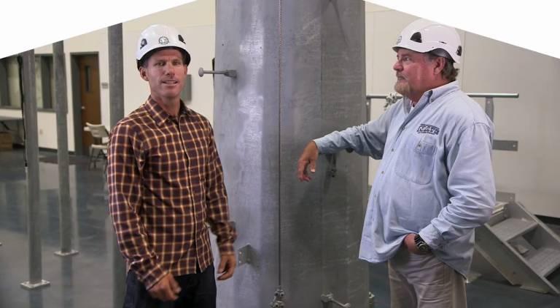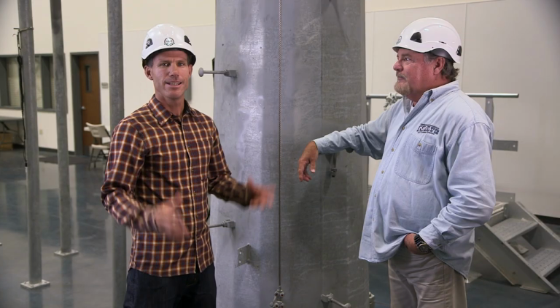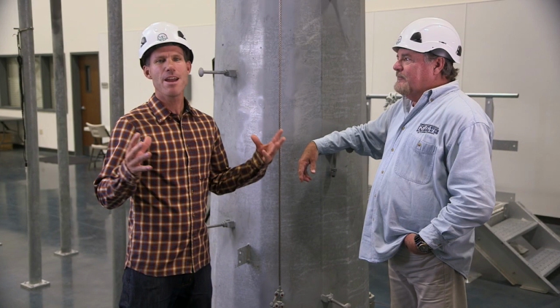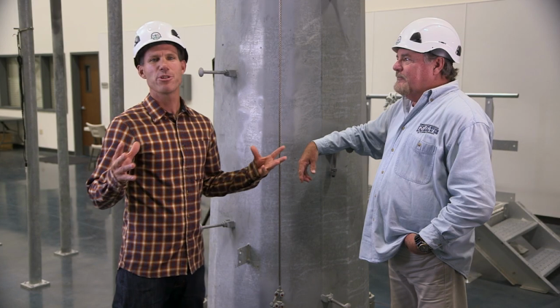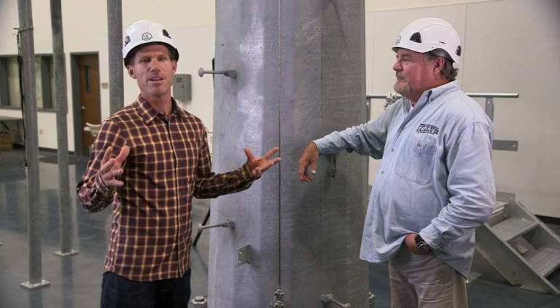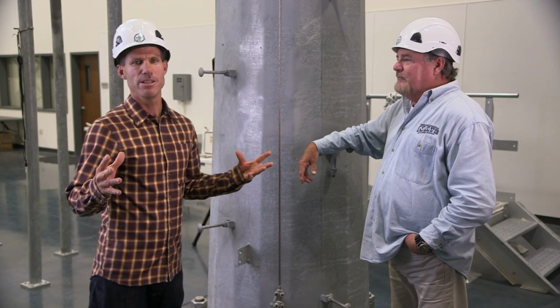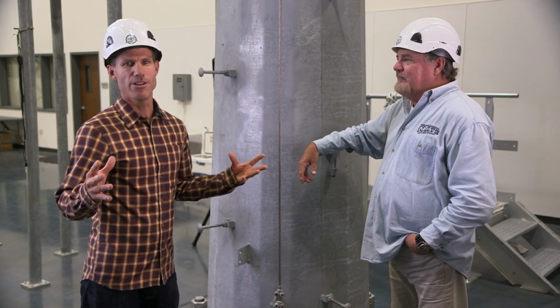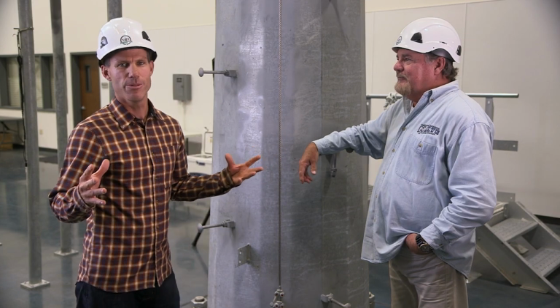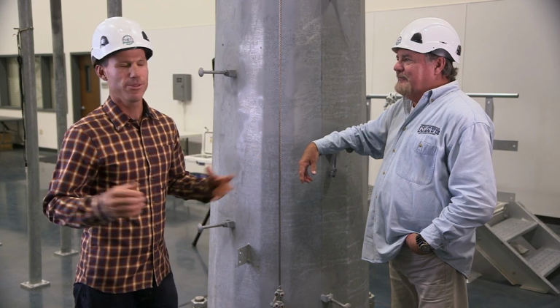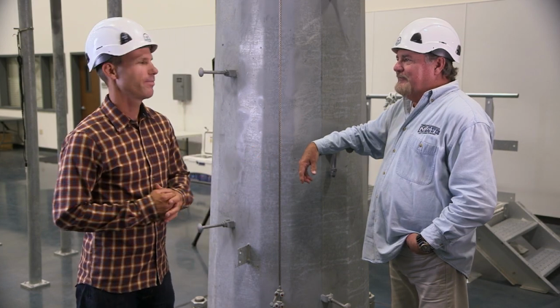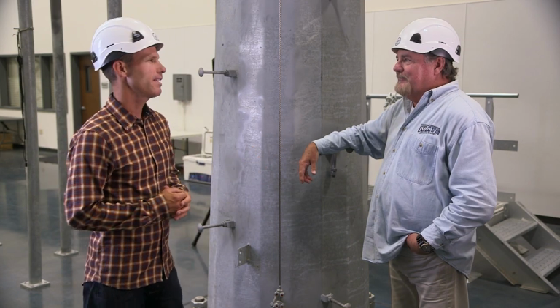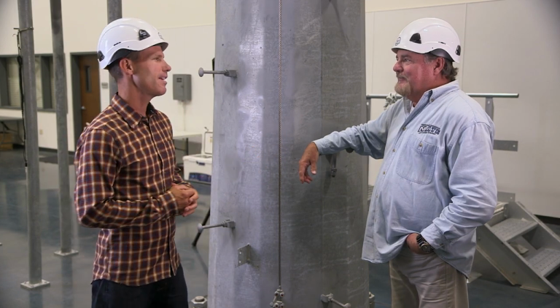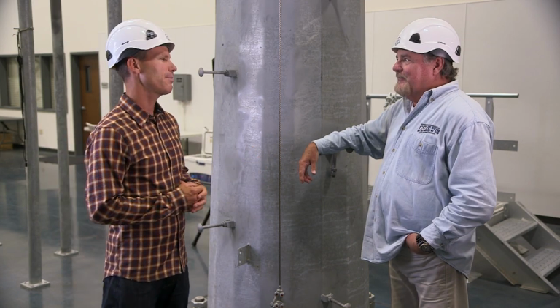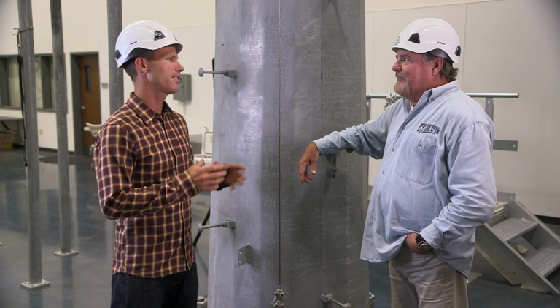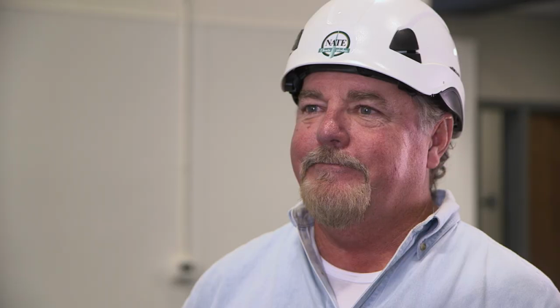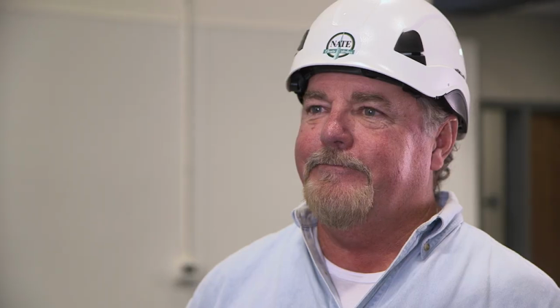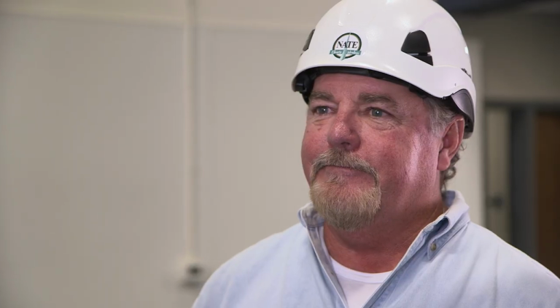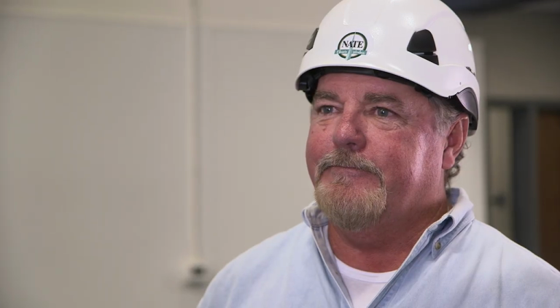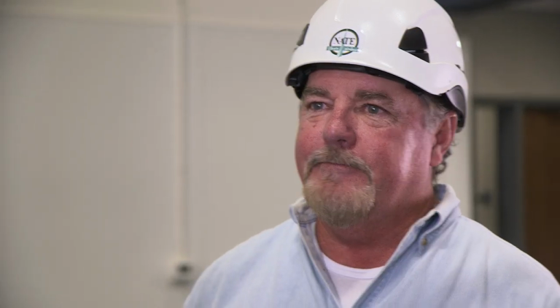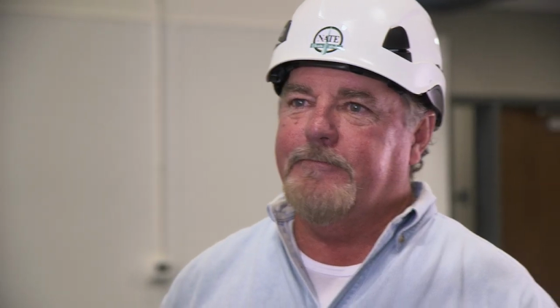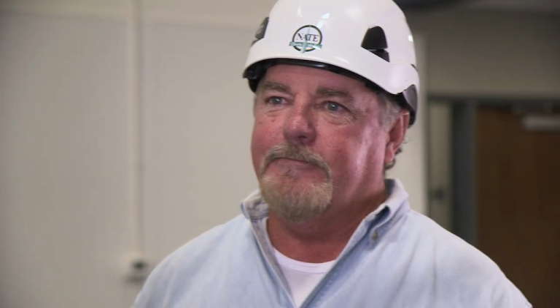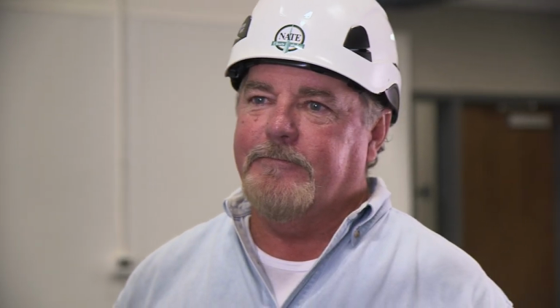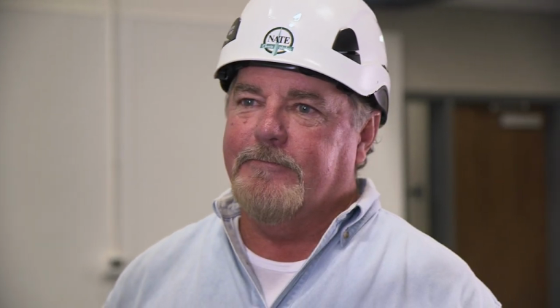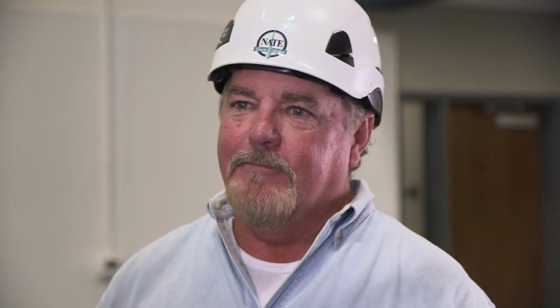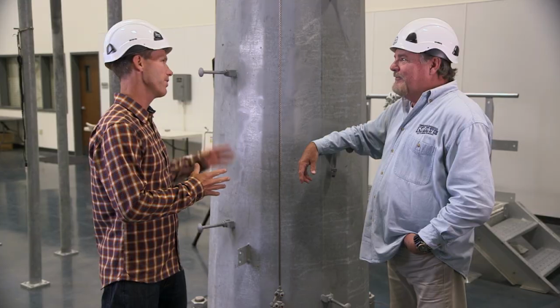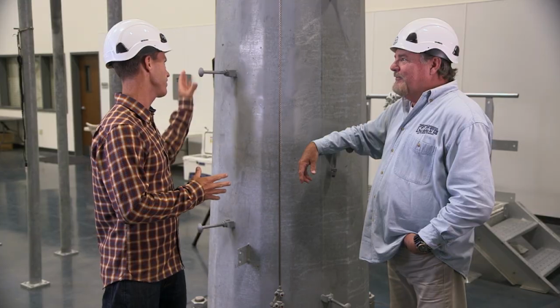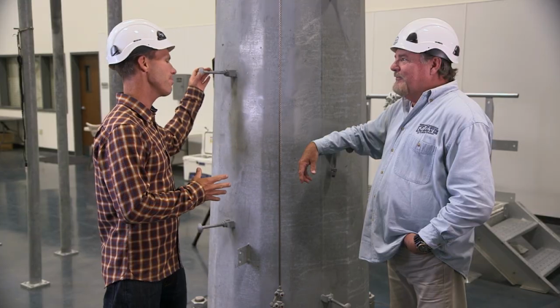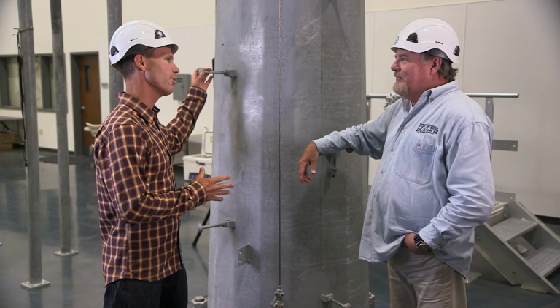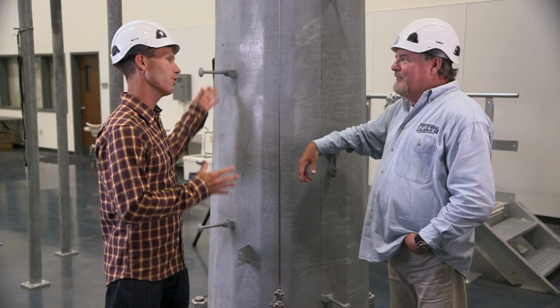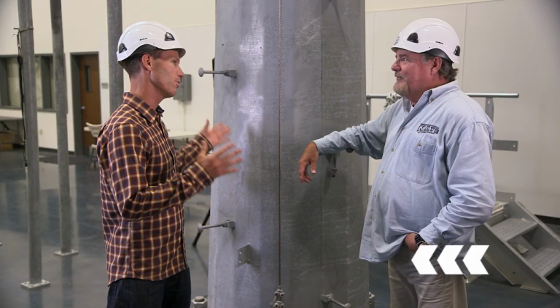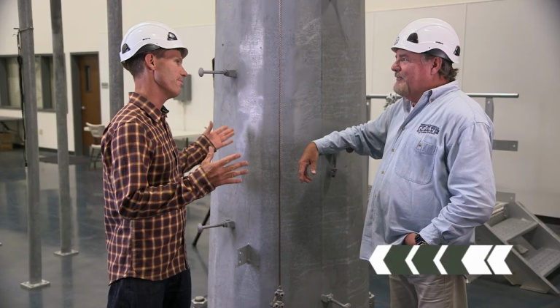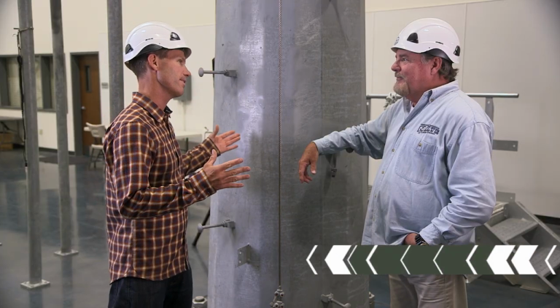Today I'm with JP Jones. Let's talk about some of the recent testing that's been done with the step bolt load limits.